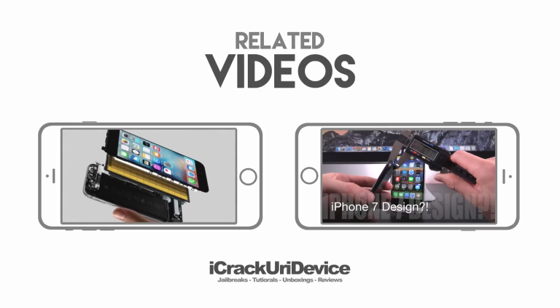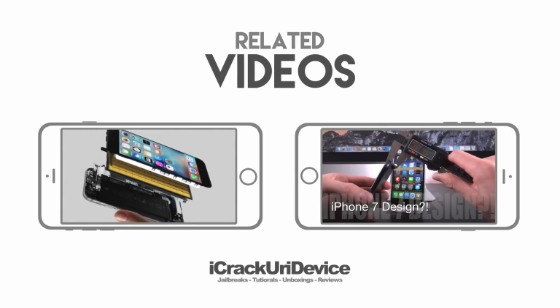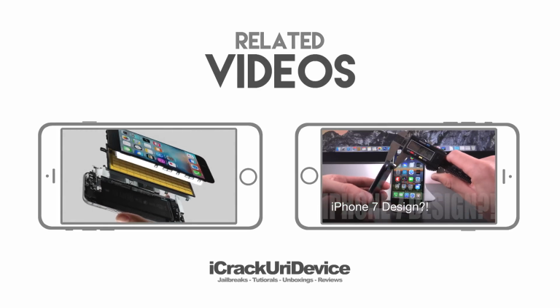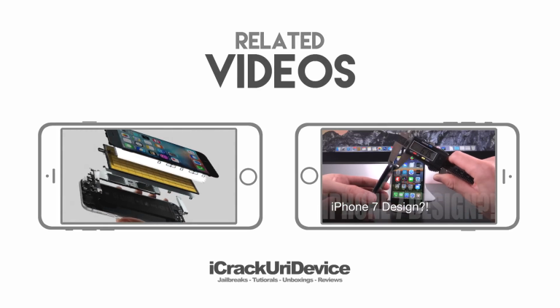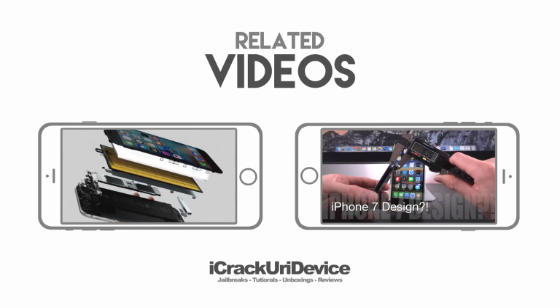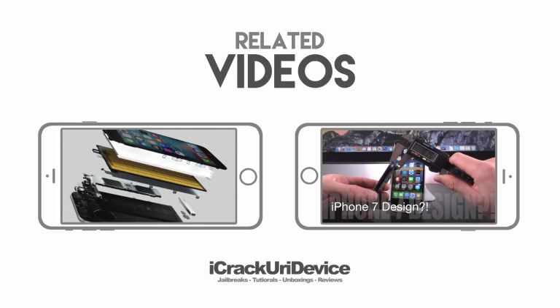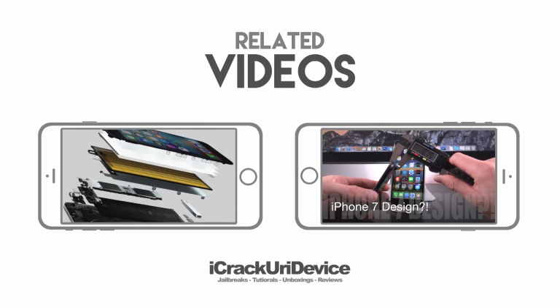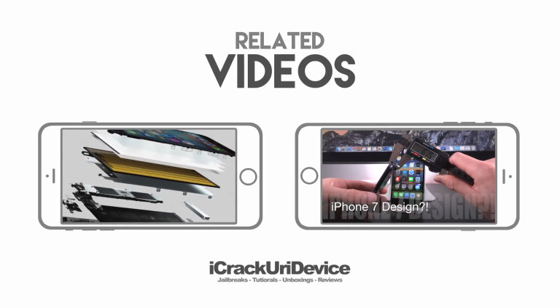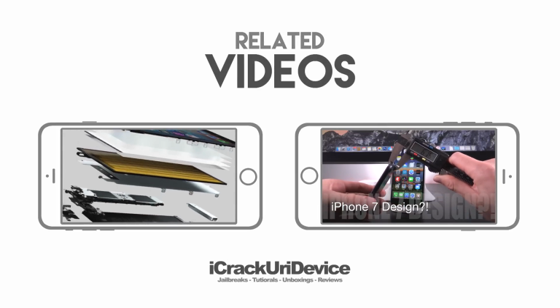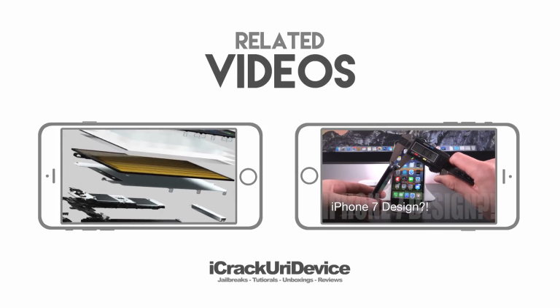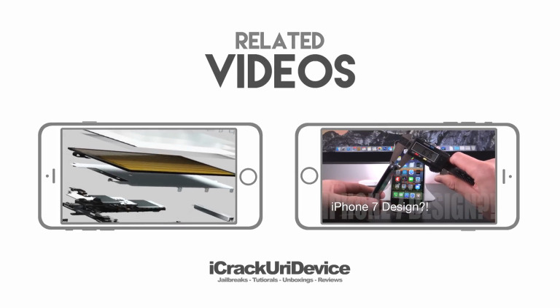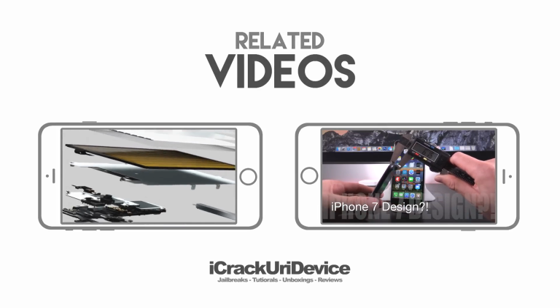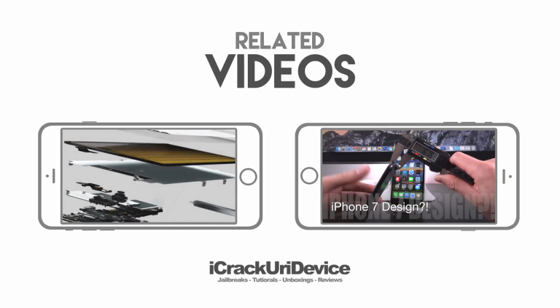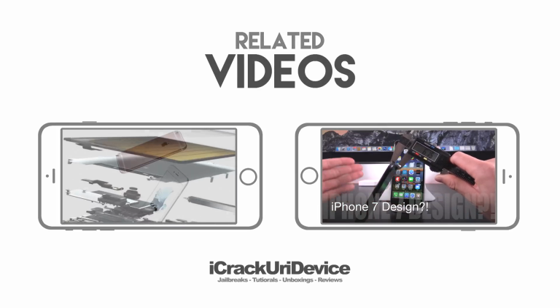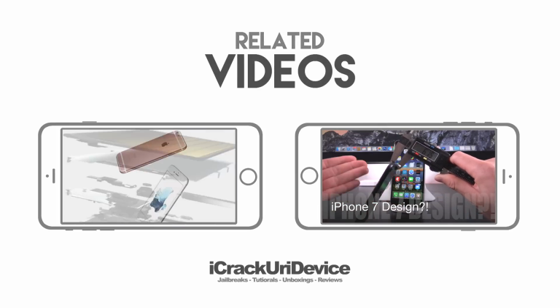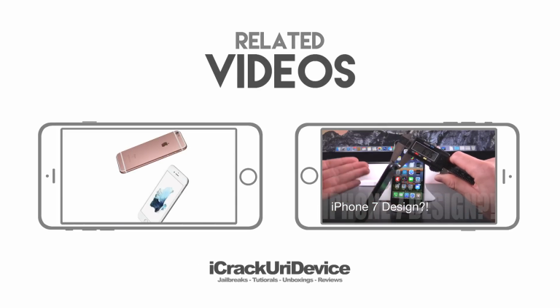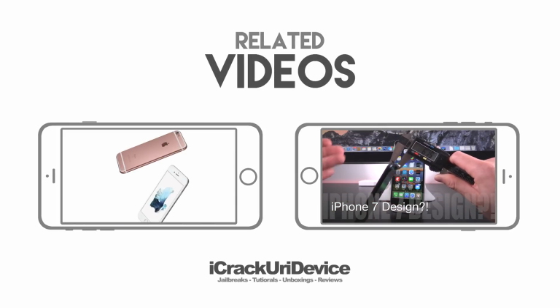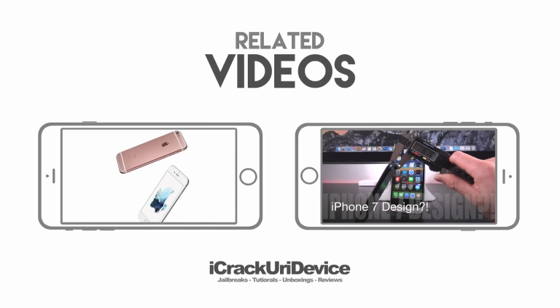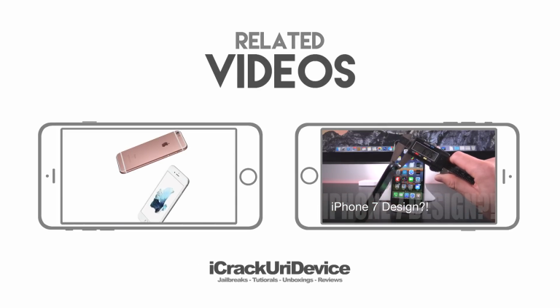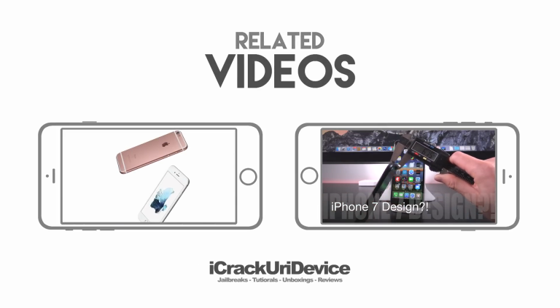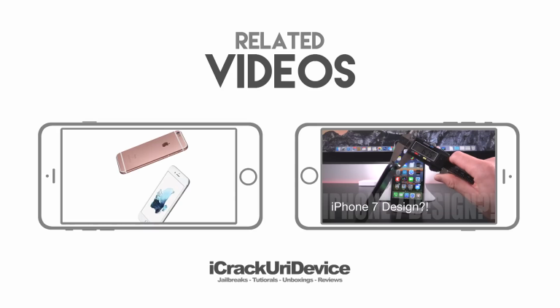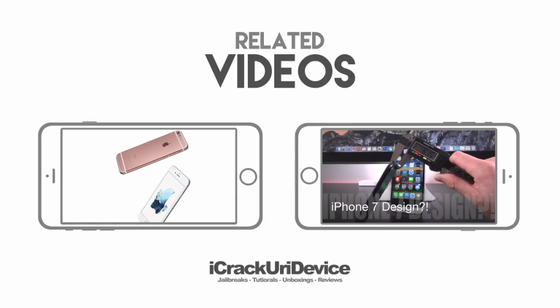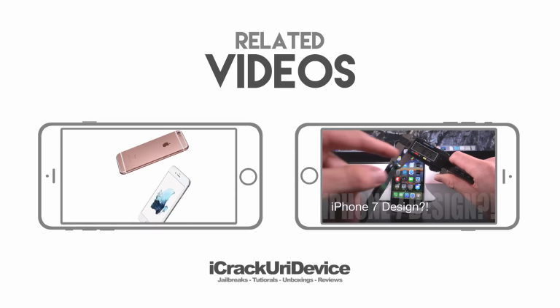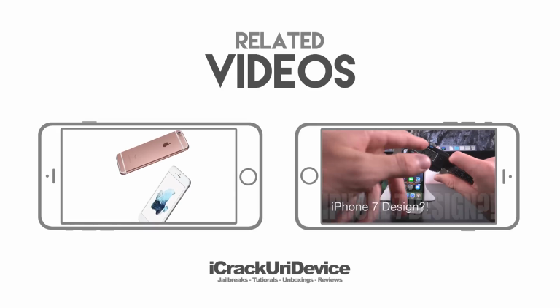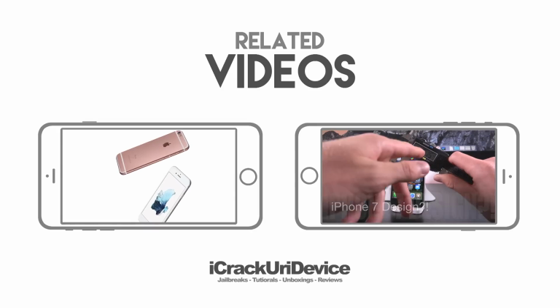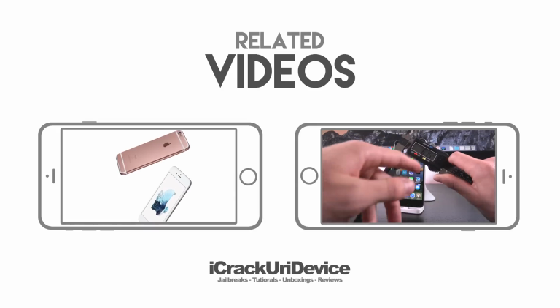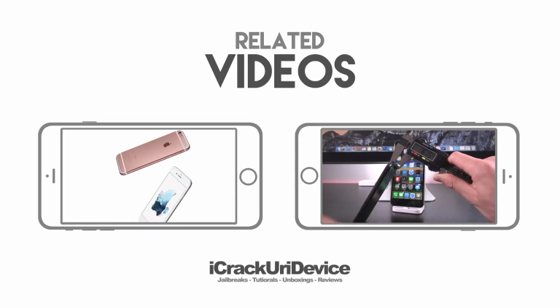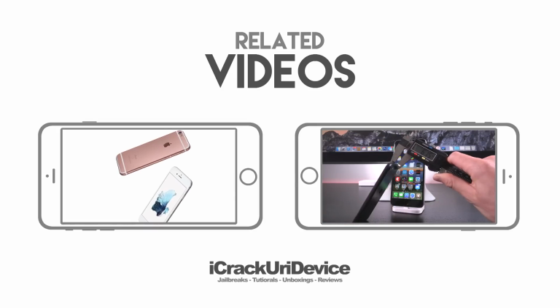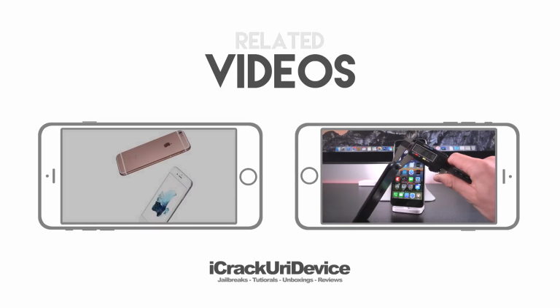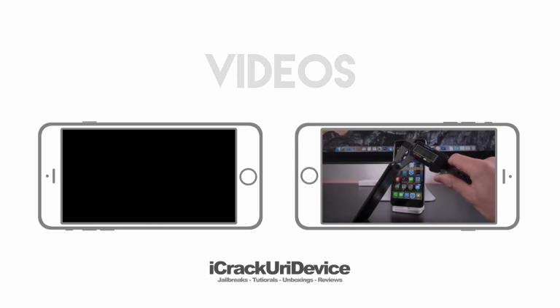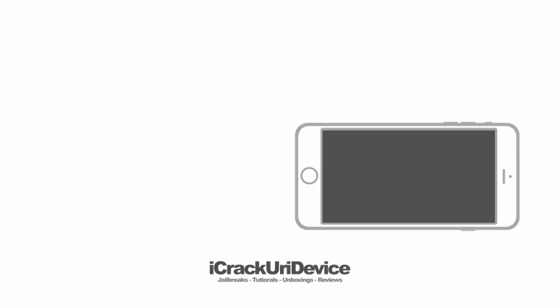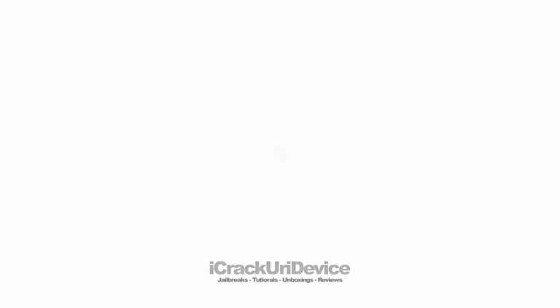Rate this video up, leave a comment below, and follow me on social. Until next time, this is ACU, signing out.